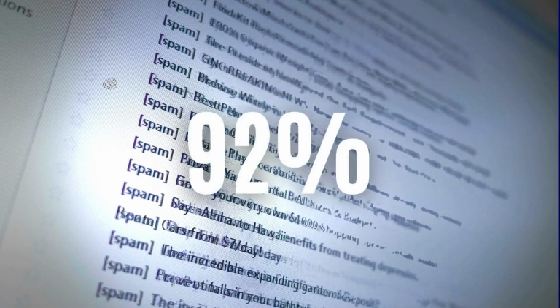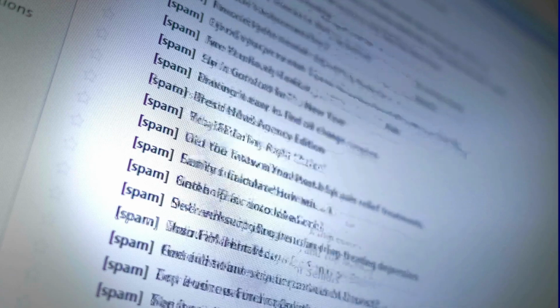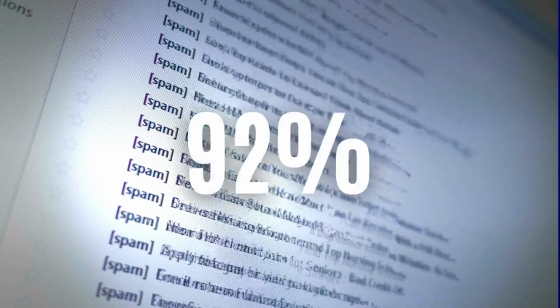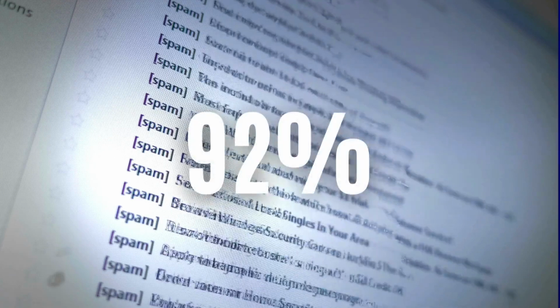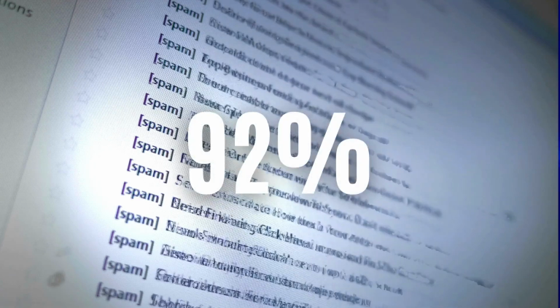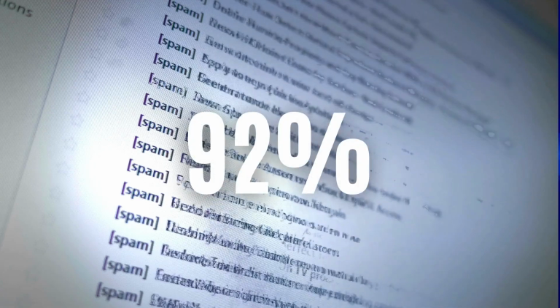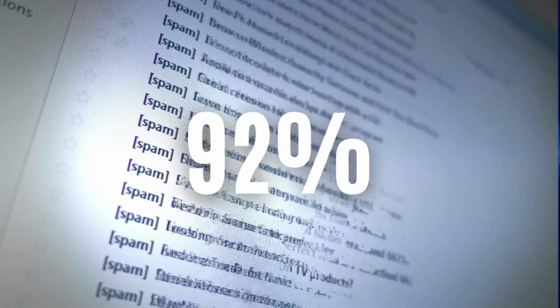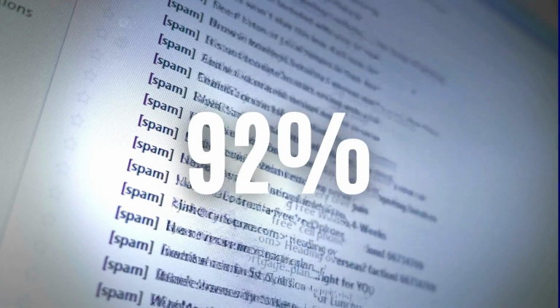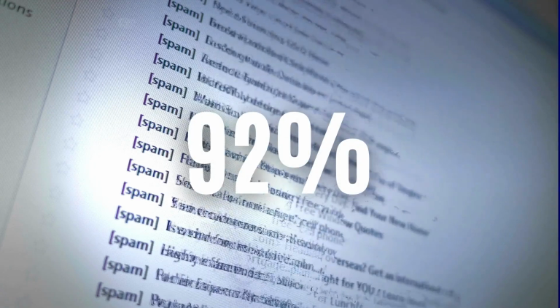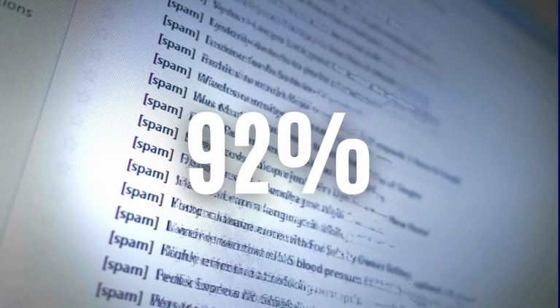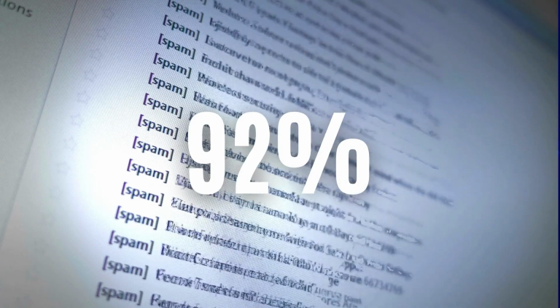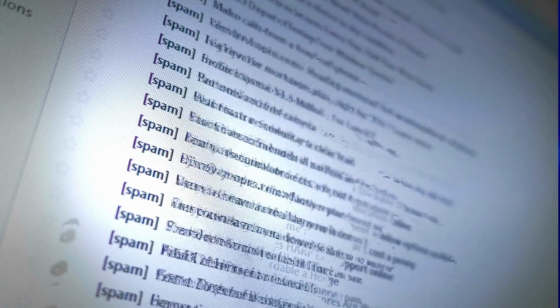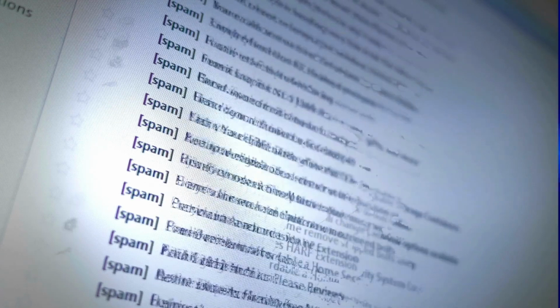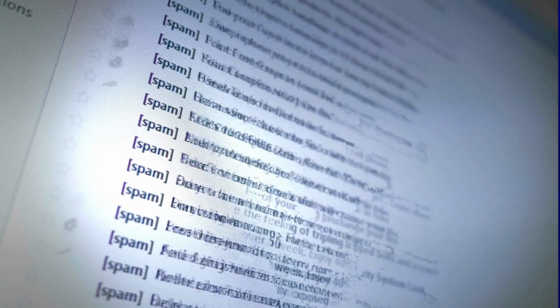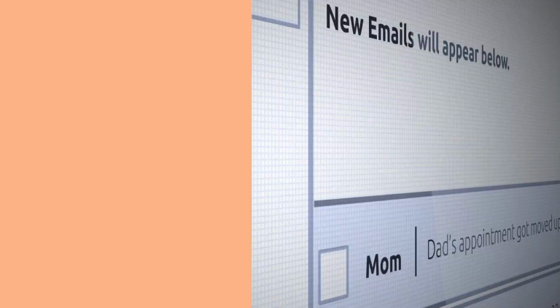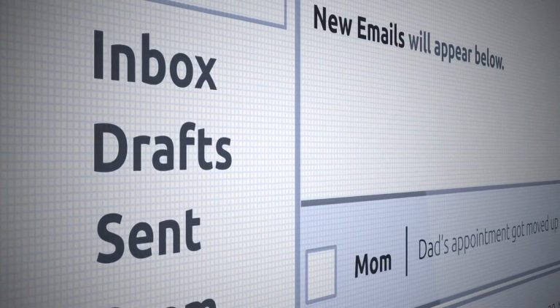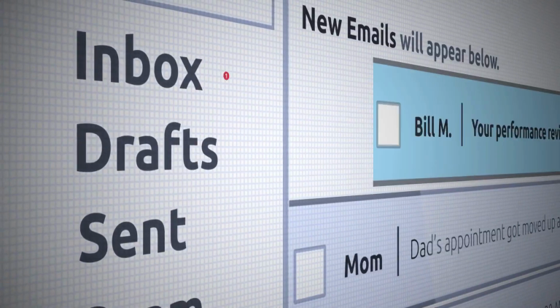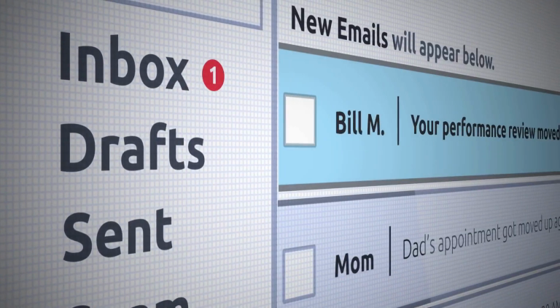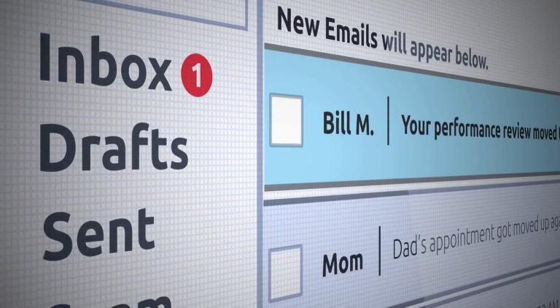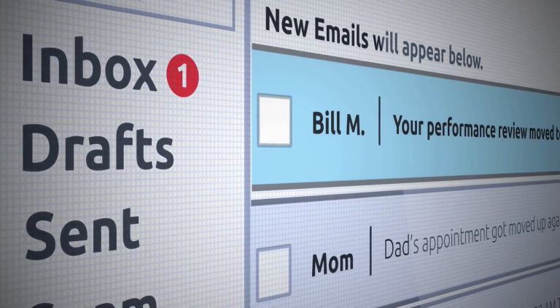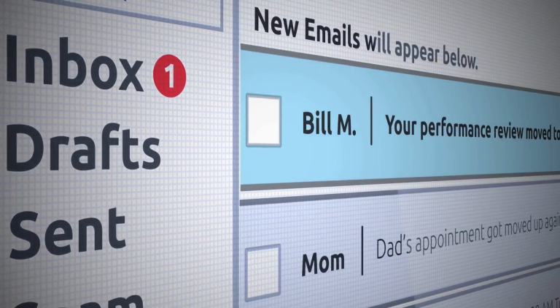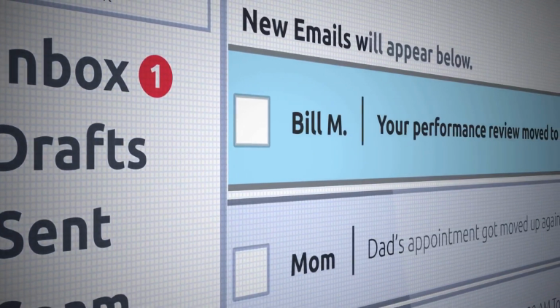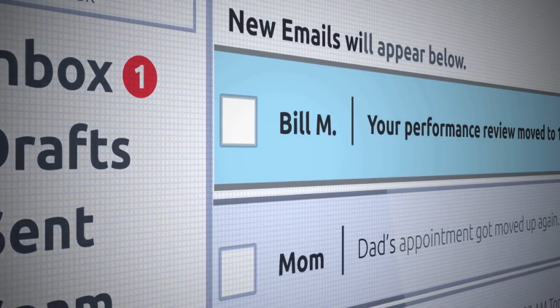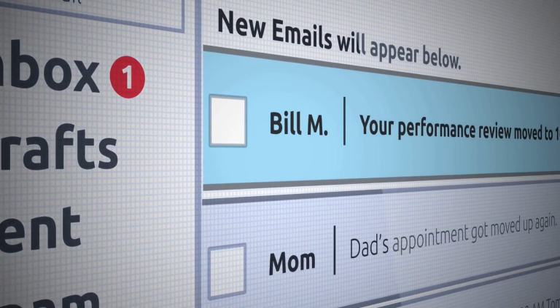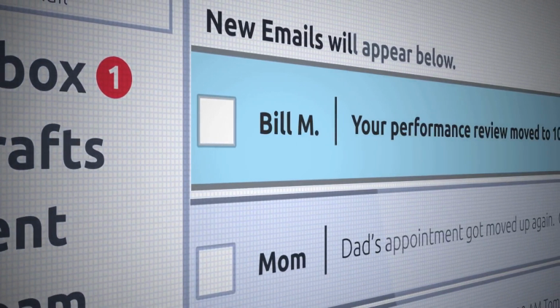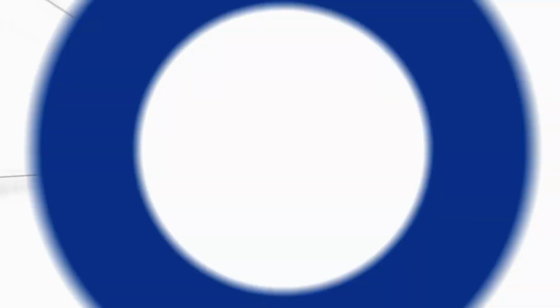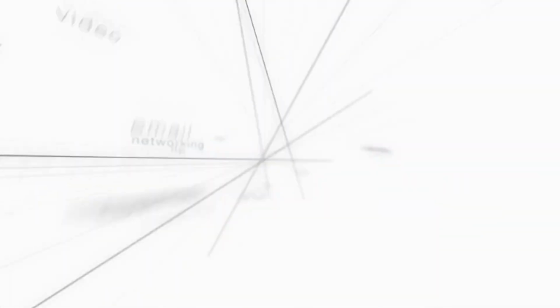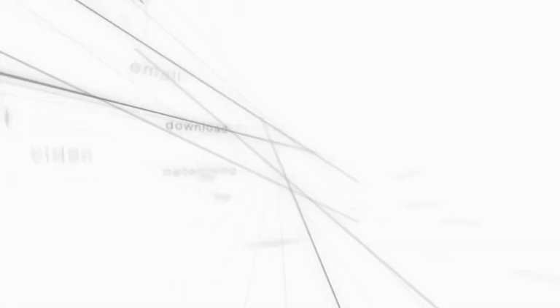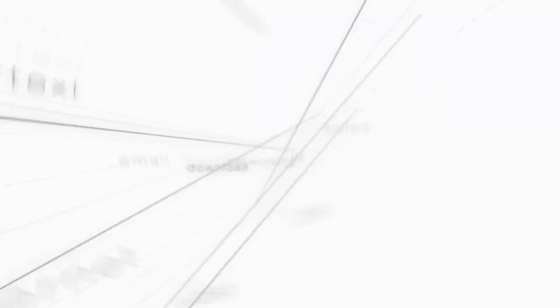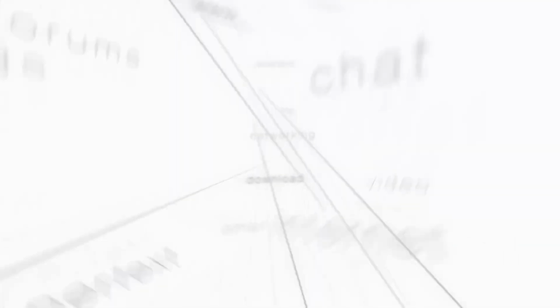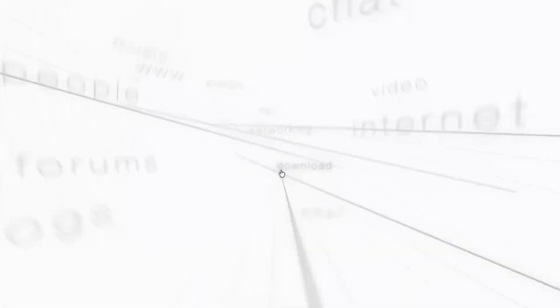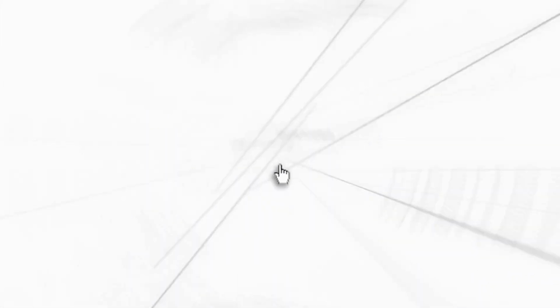92% of cold emails either land in the spam folder or never get opened, because you are not doing it the right way.